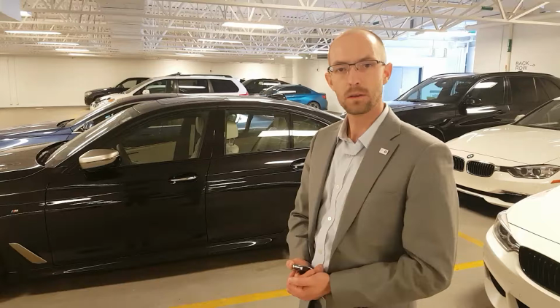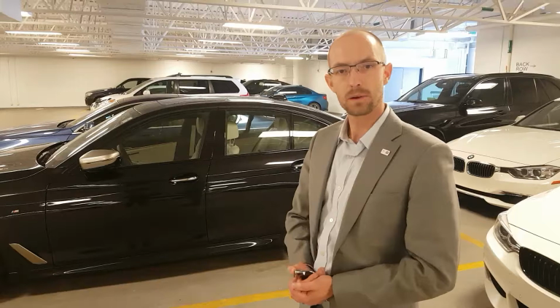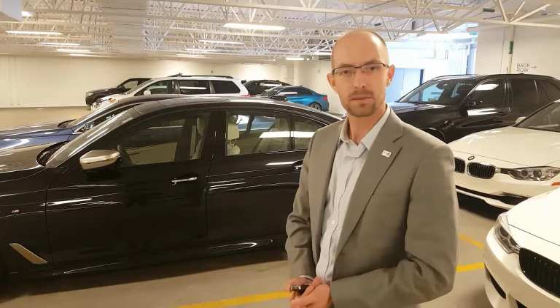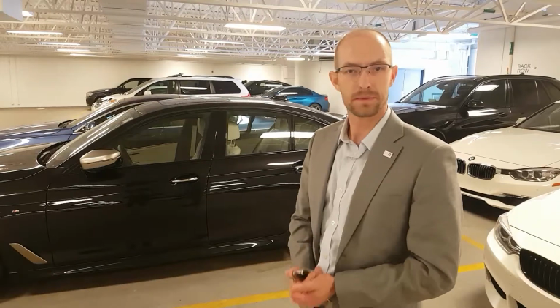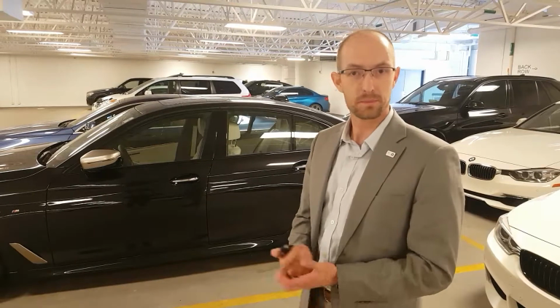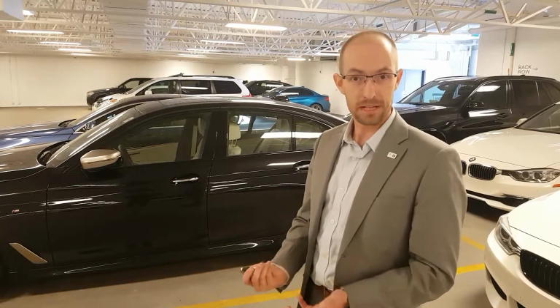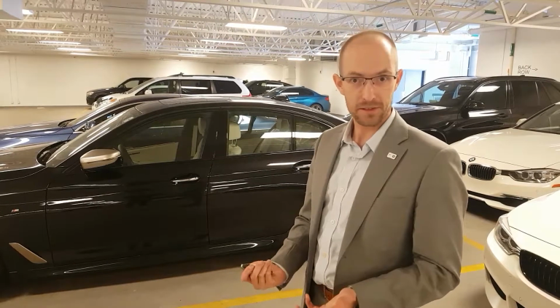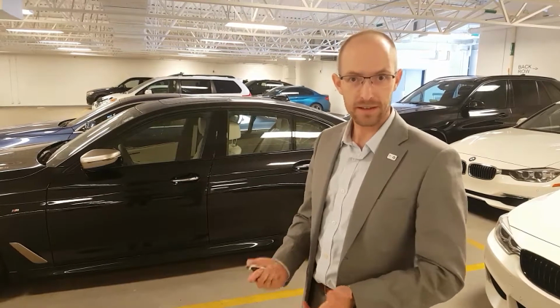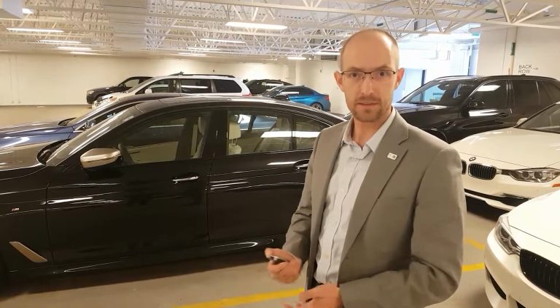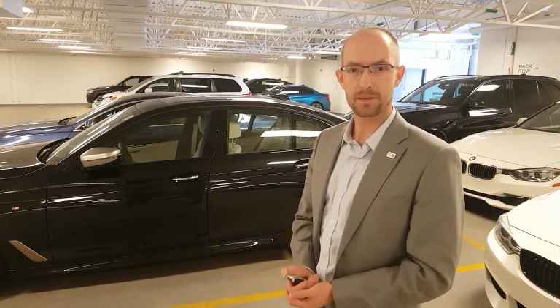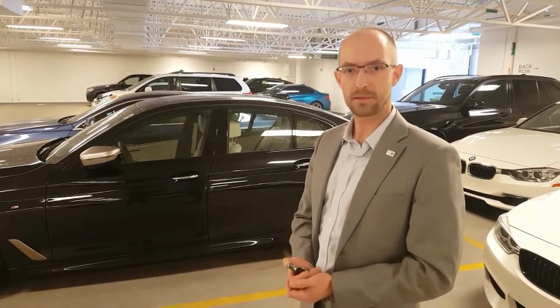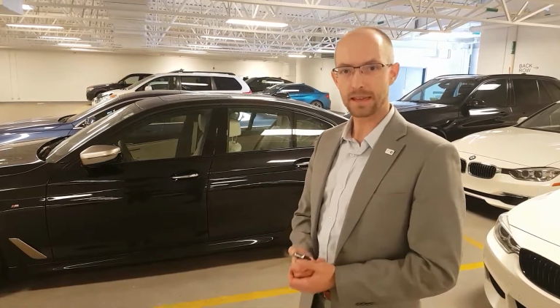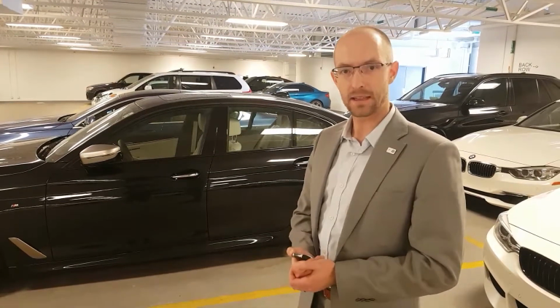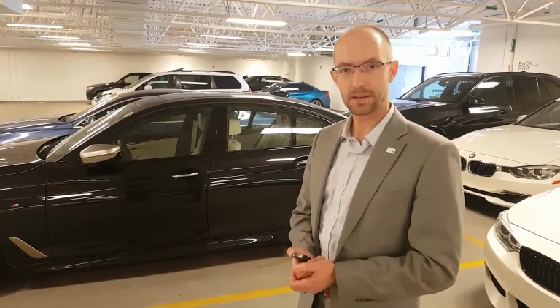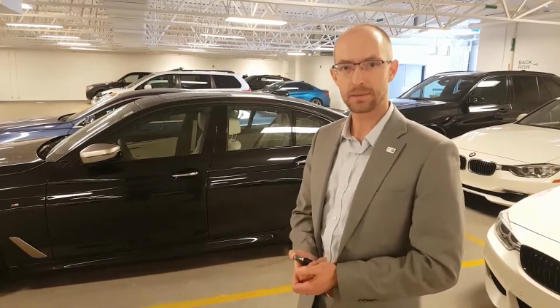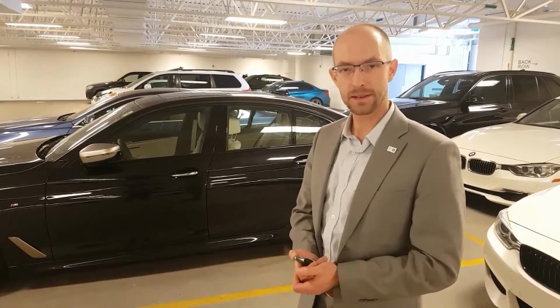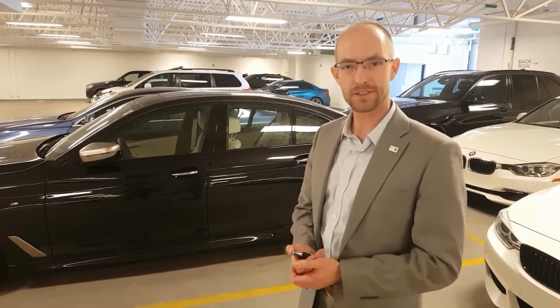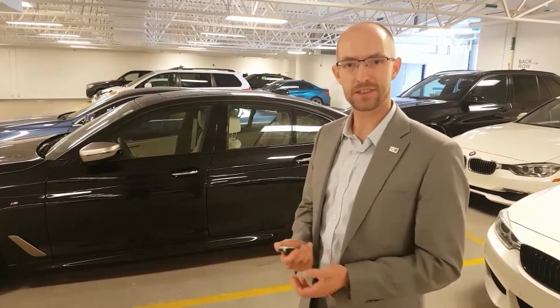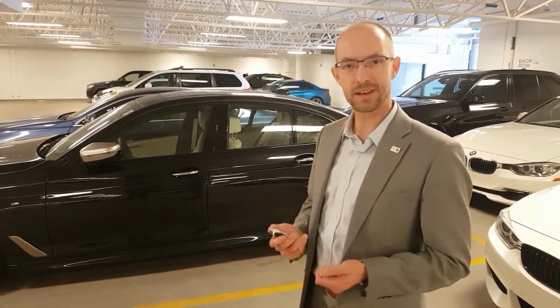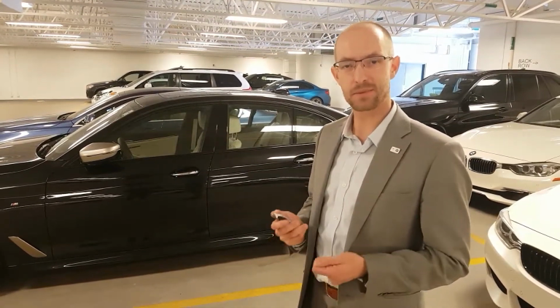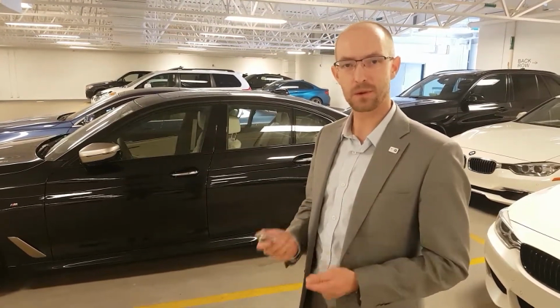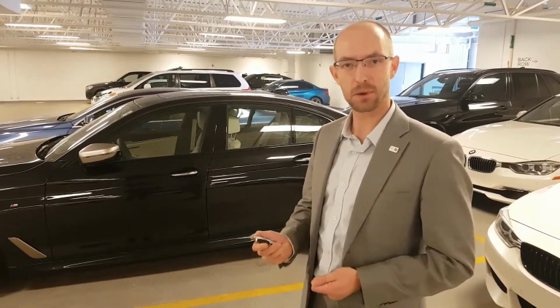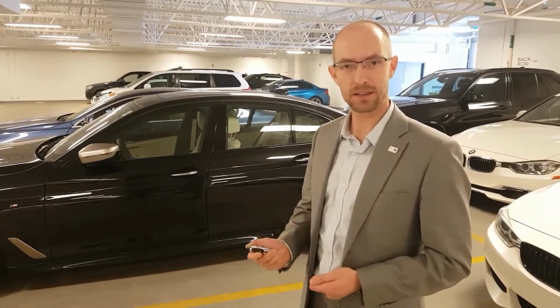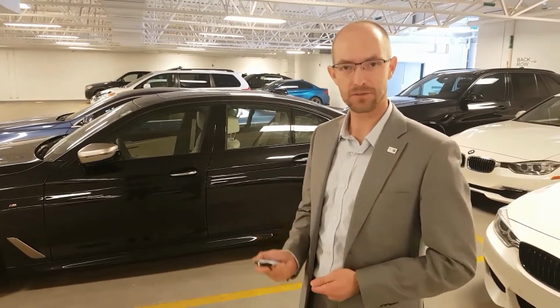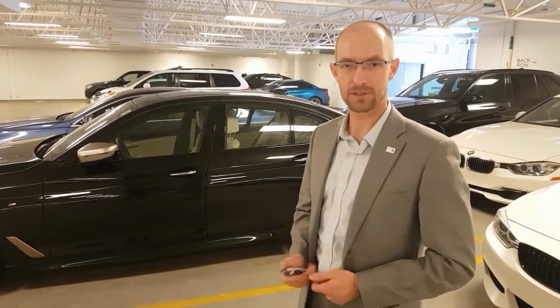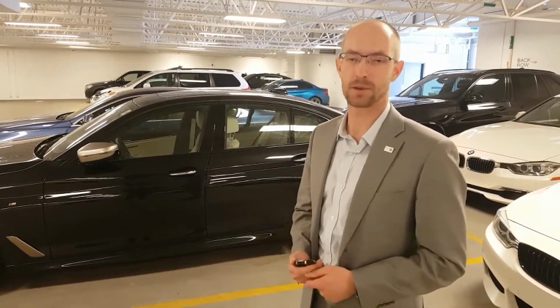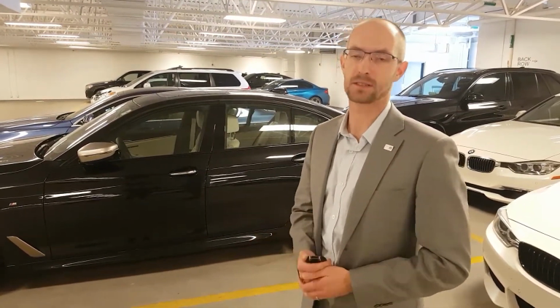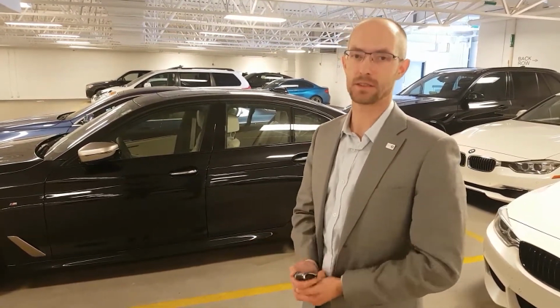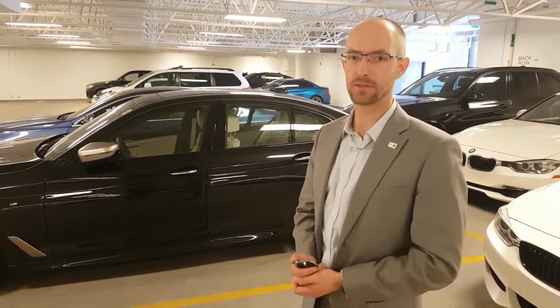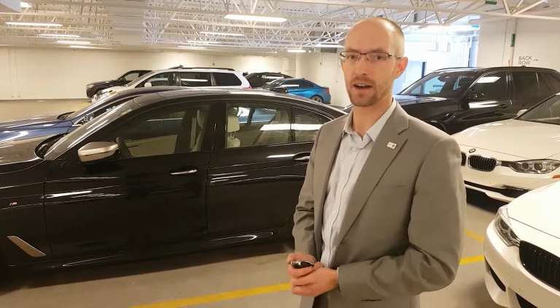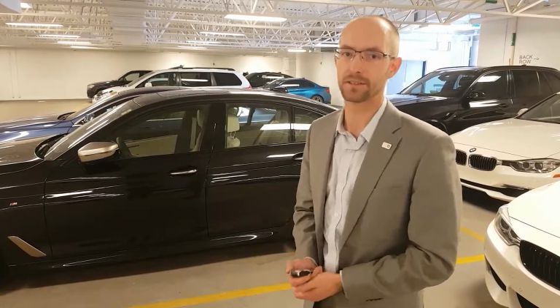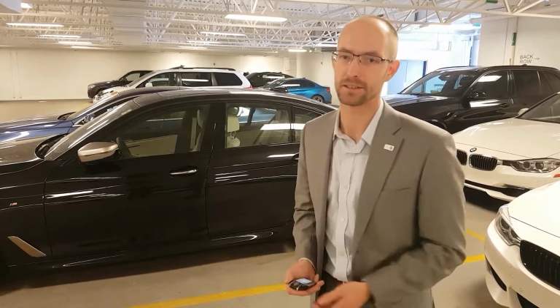Welcome, this is Bobby Clark here at BMW Gallery. We're here to show you how the remote parking feature works on the new 5 Series.